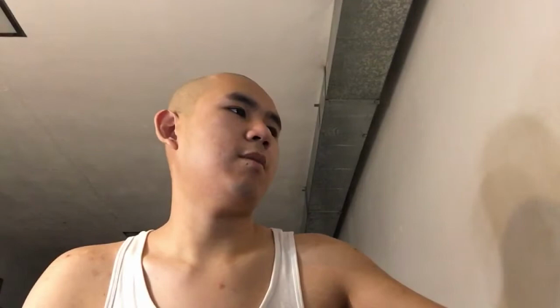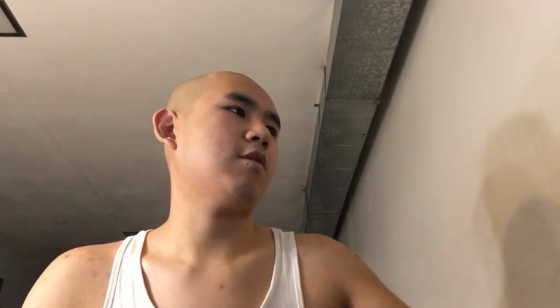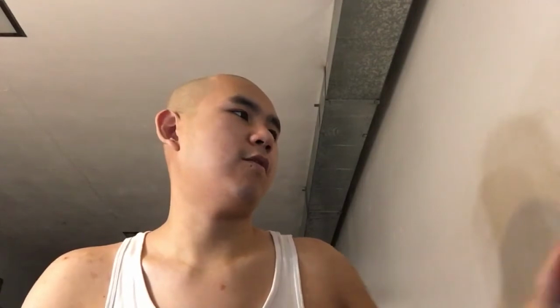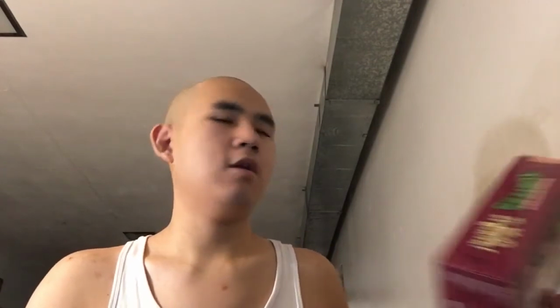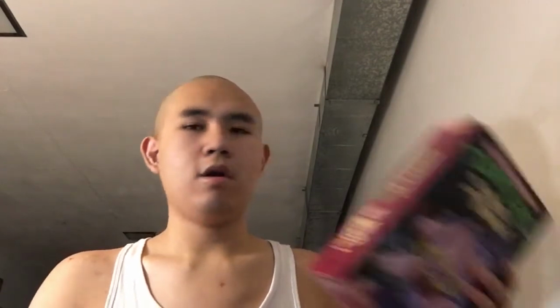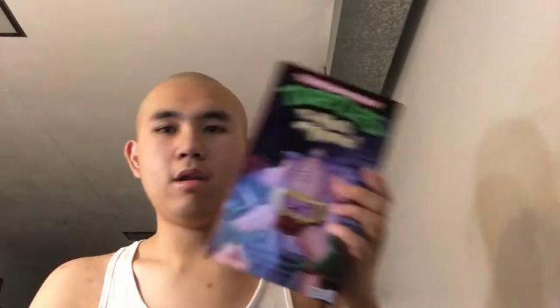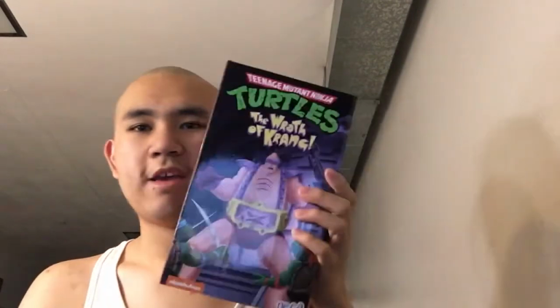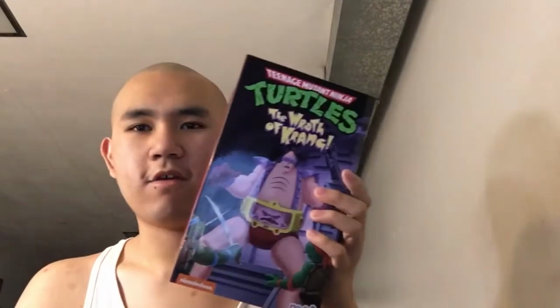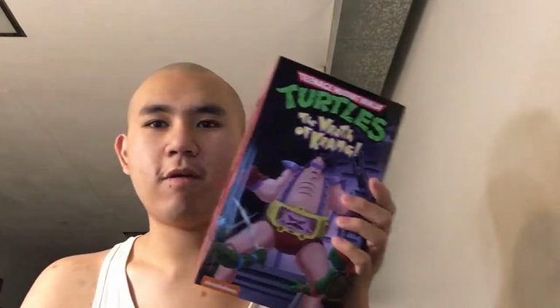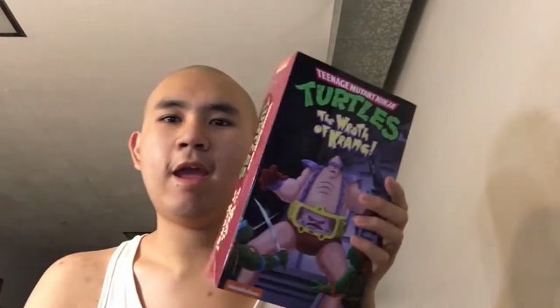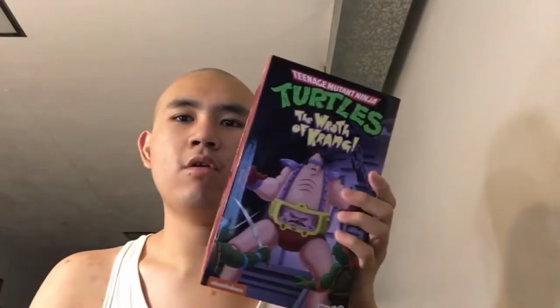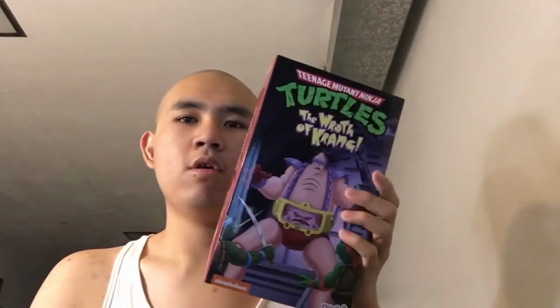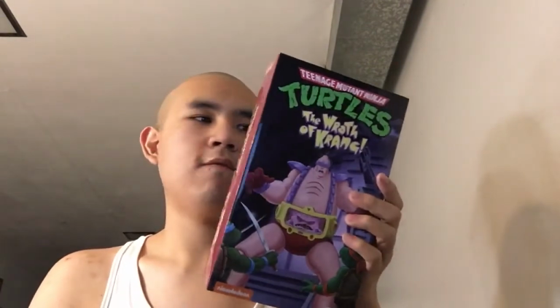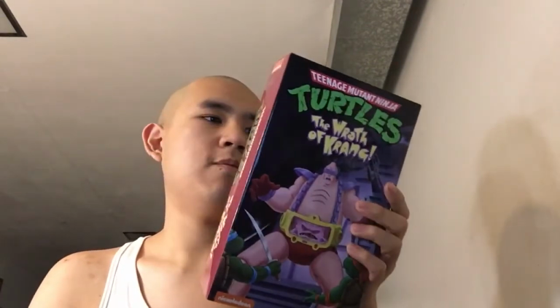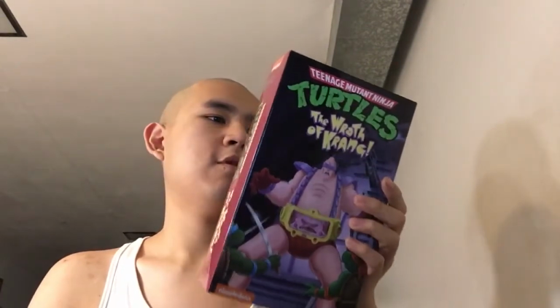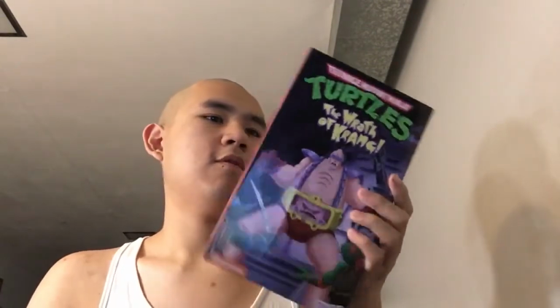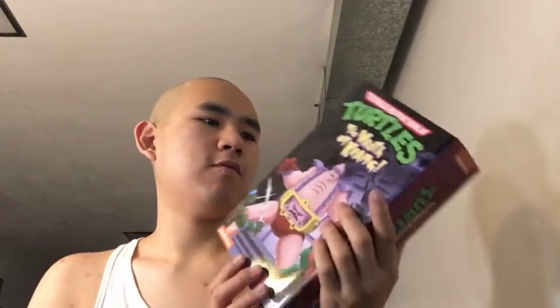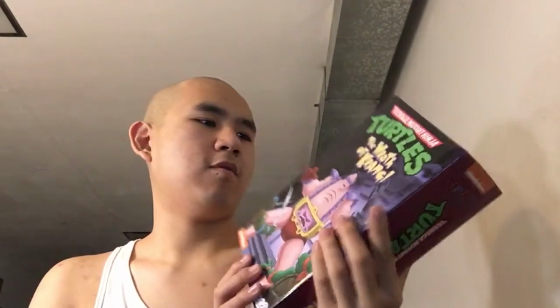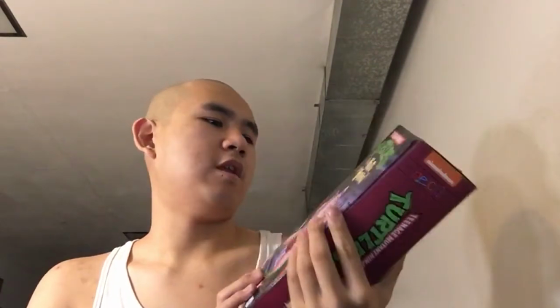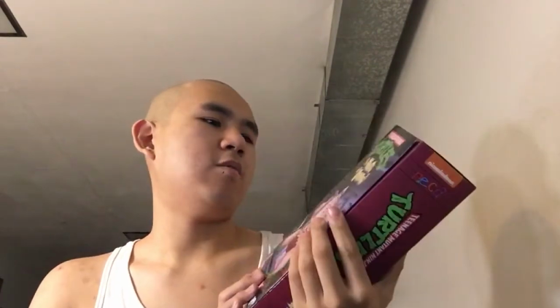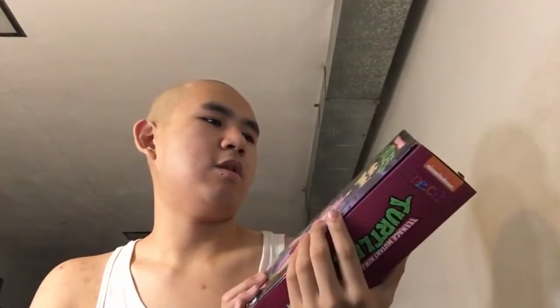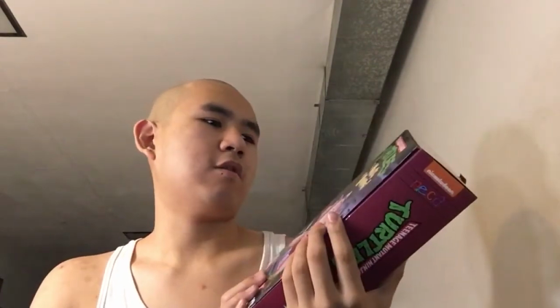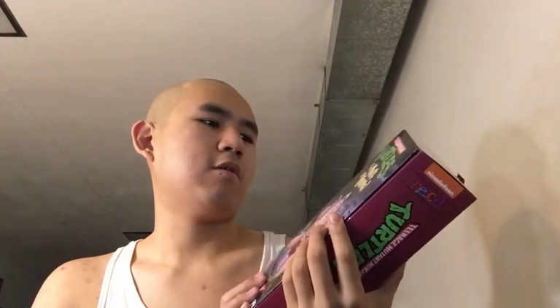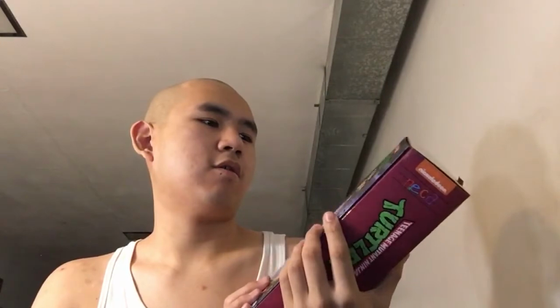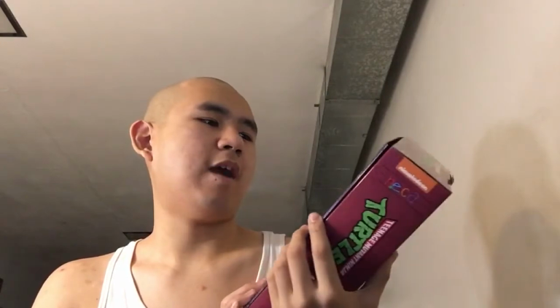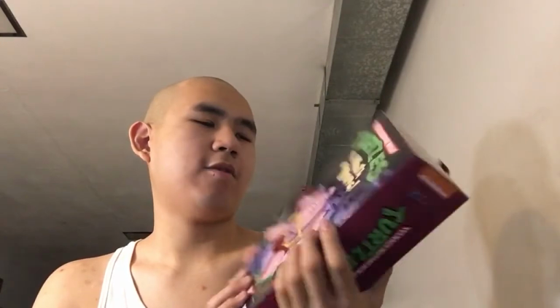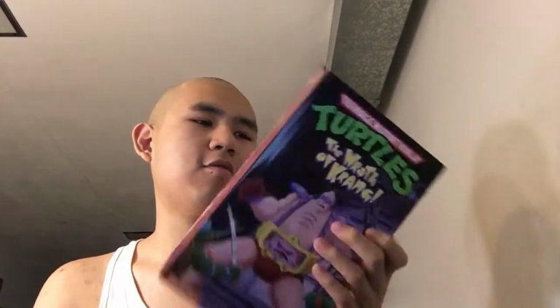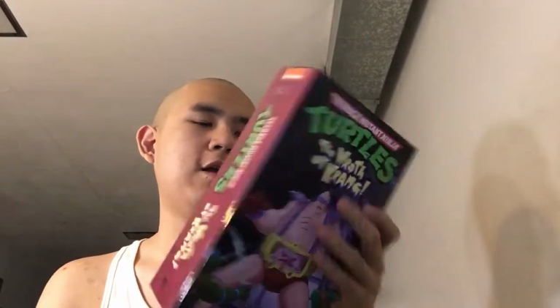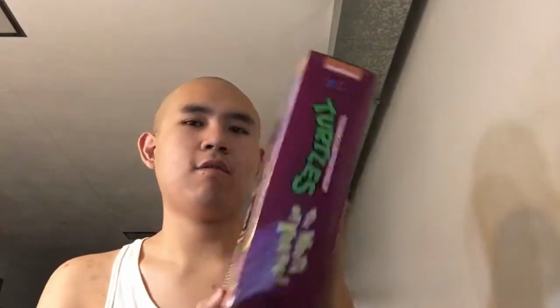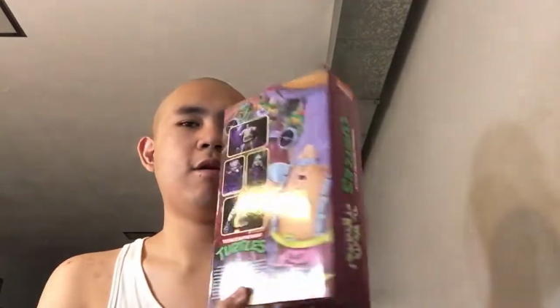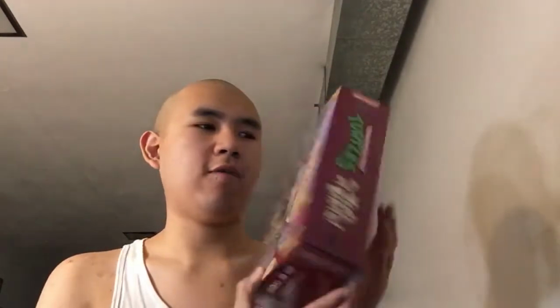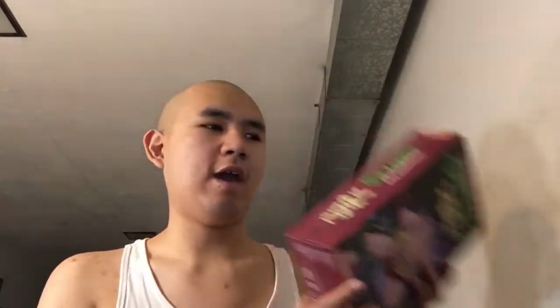I also managed to get the NECA Krang from the Teenage Mutant Ninja Turtles — the Wrath of the Krang. I managed to get that.